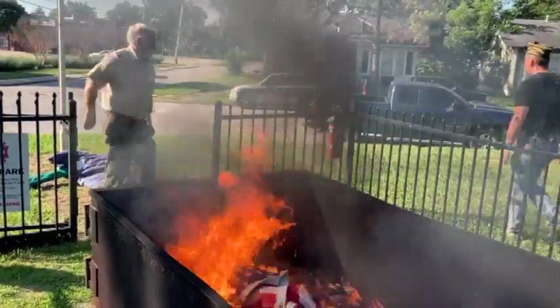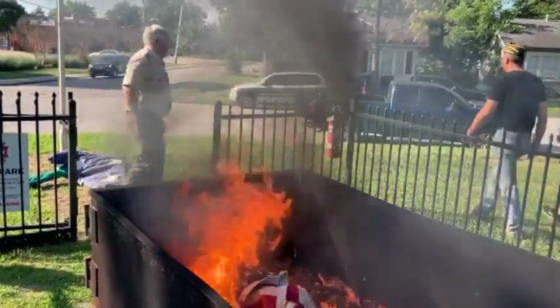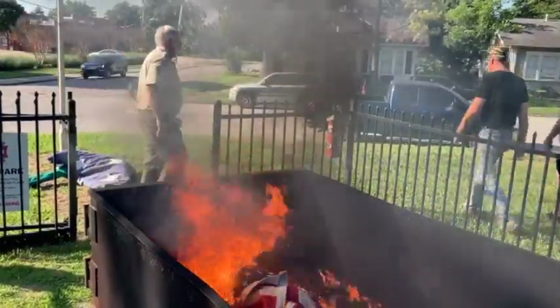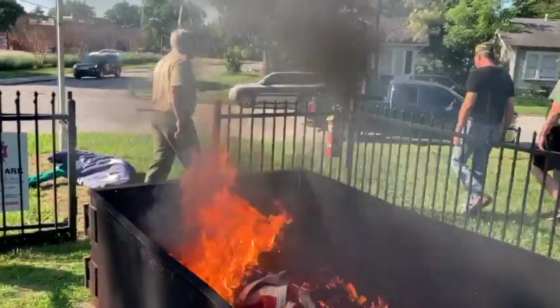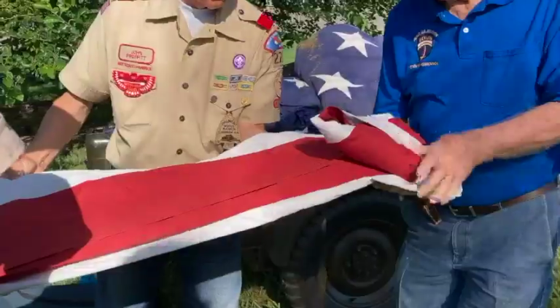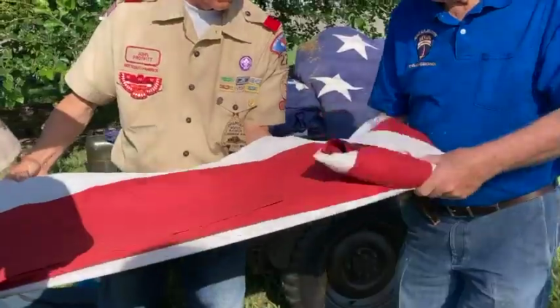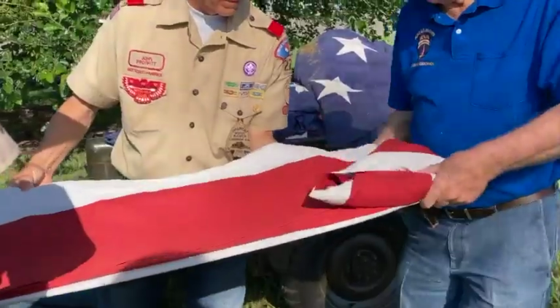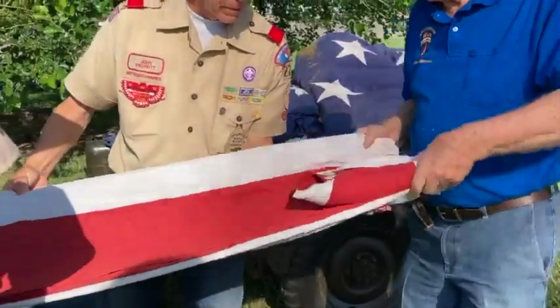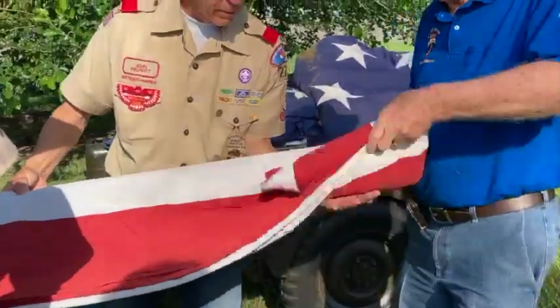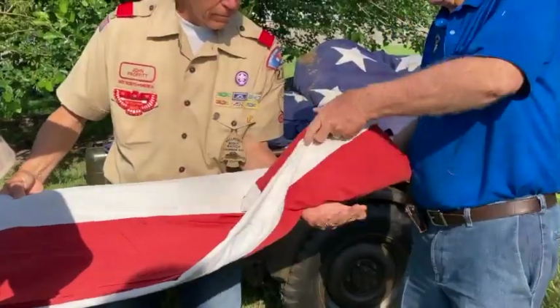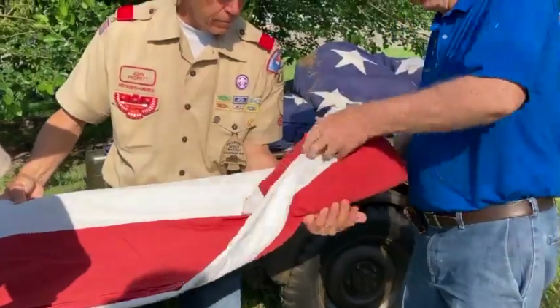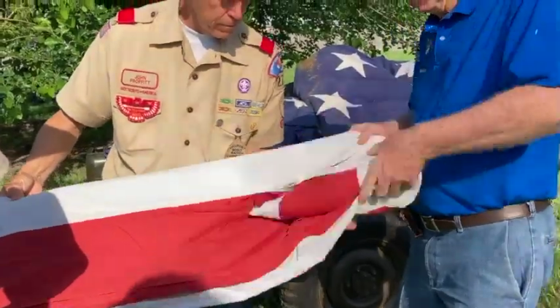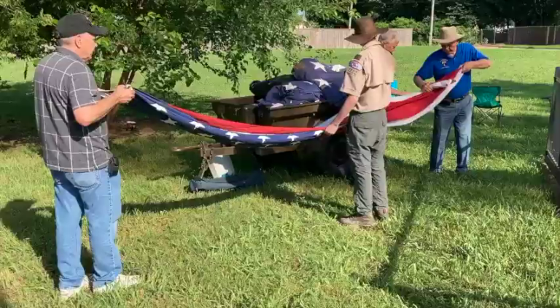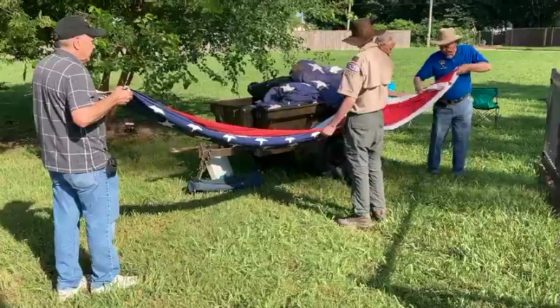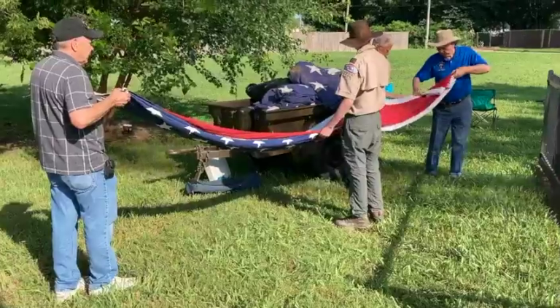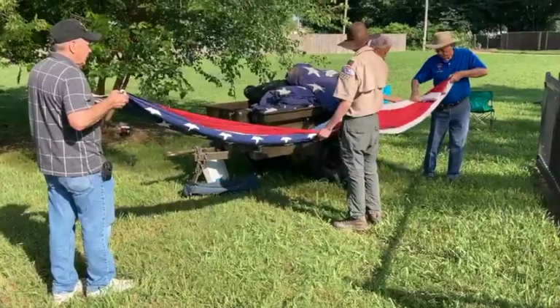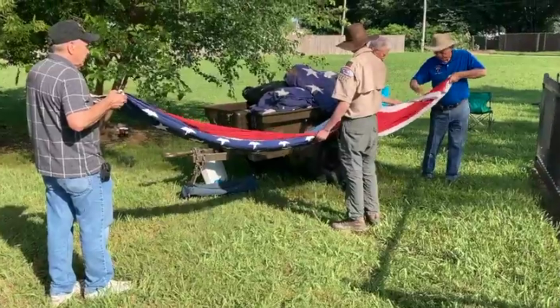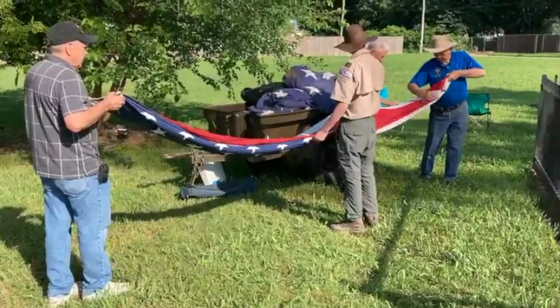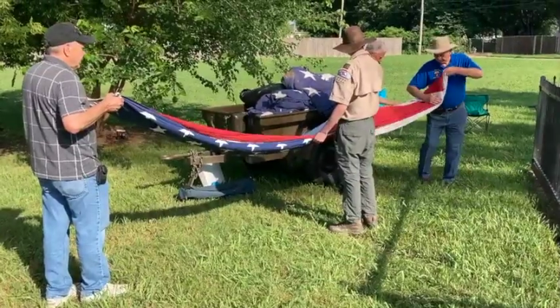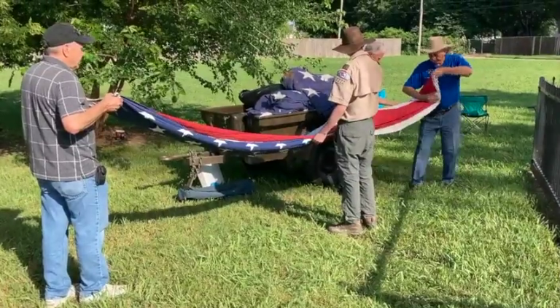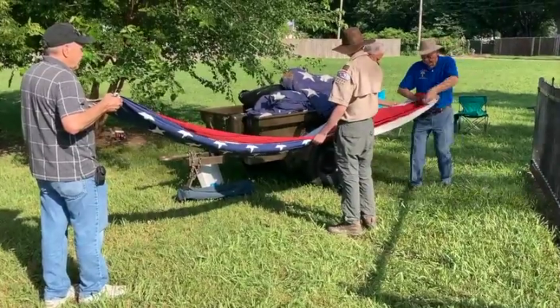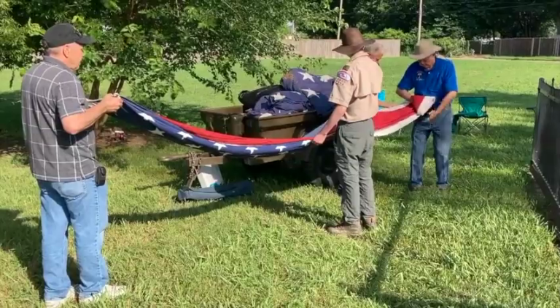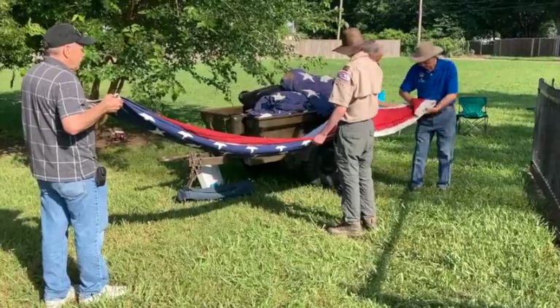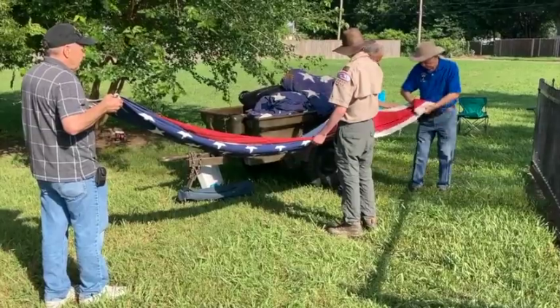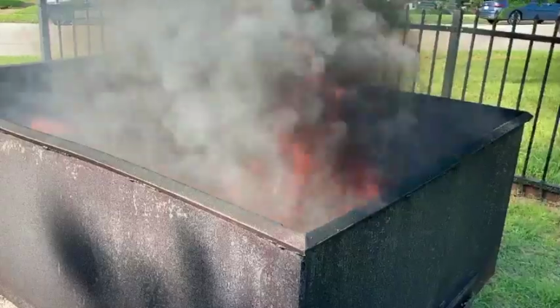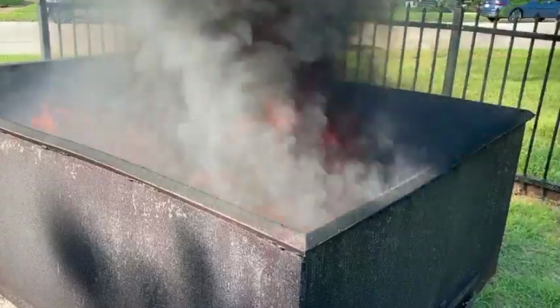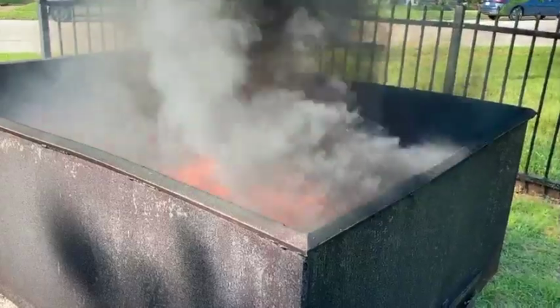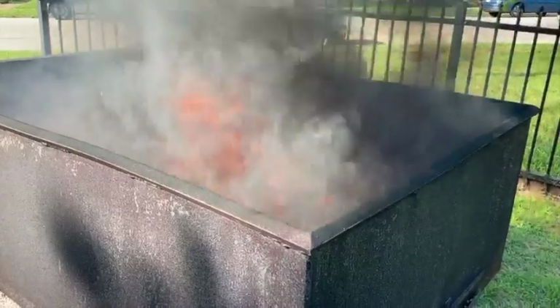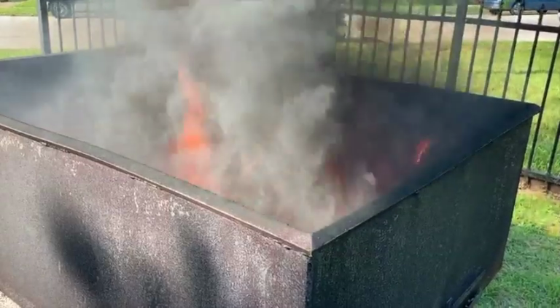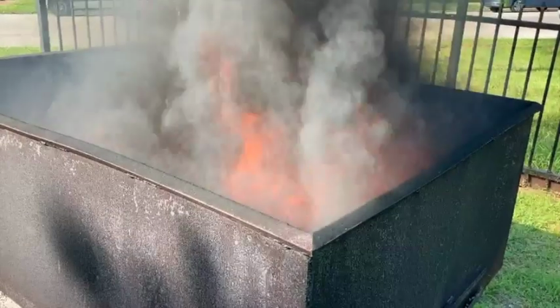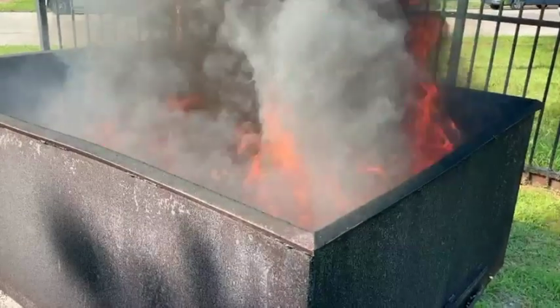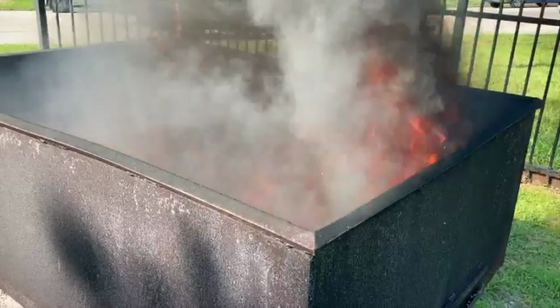We do this every year. We usually start about 9 a.m., we run until about noon, and we absolutely are open to the public for anyone that wants to come retire a flag.